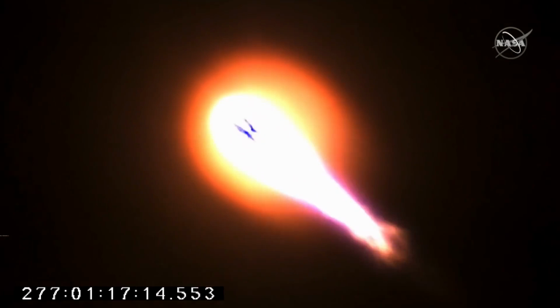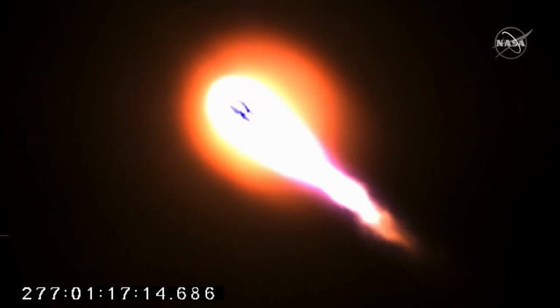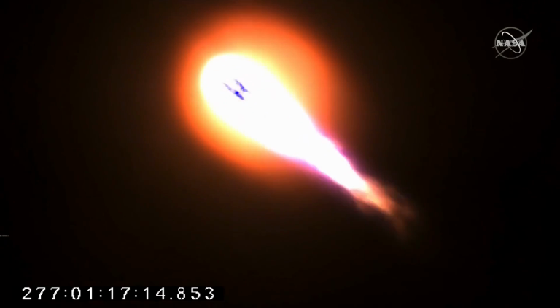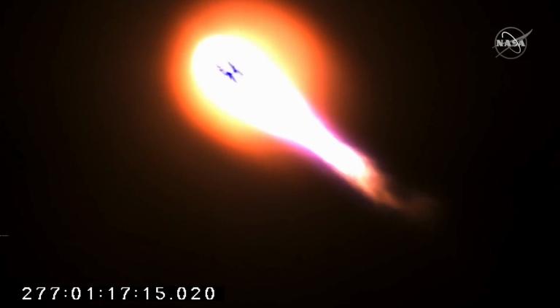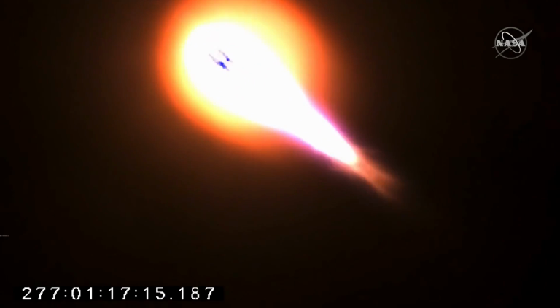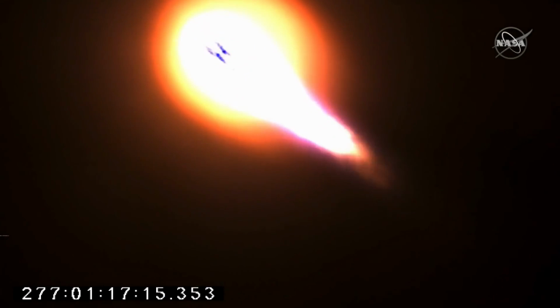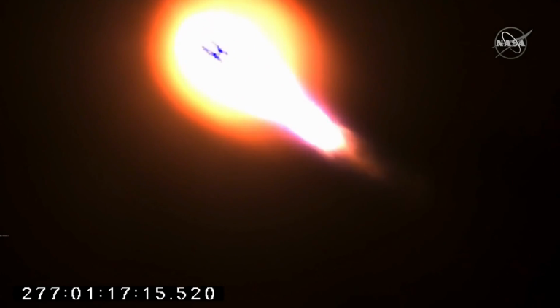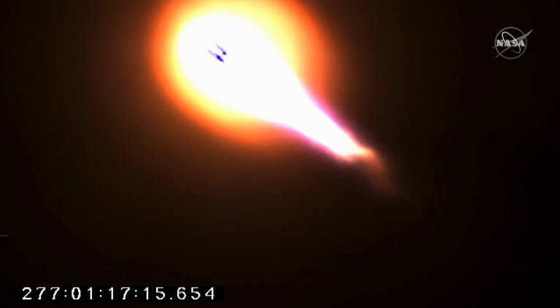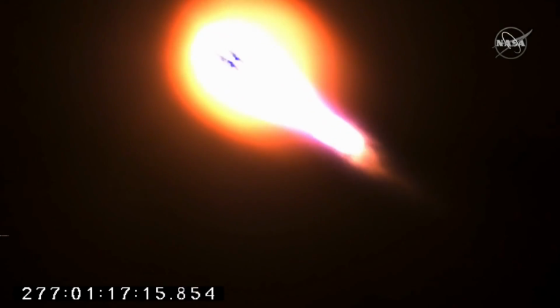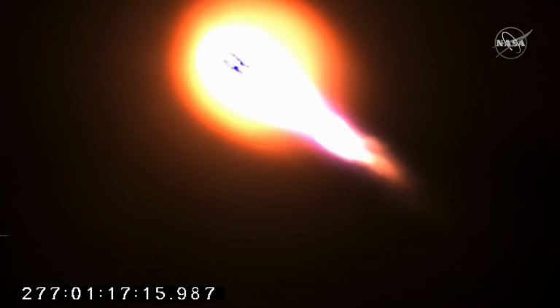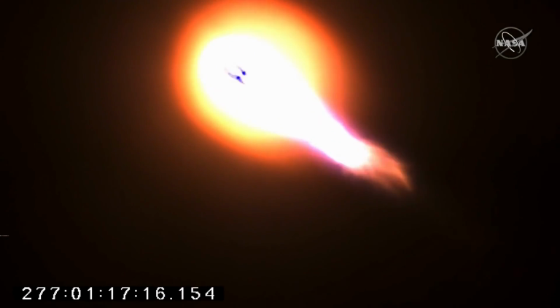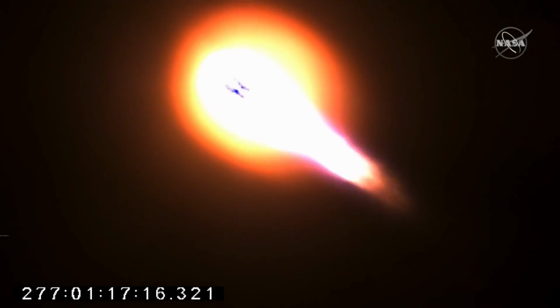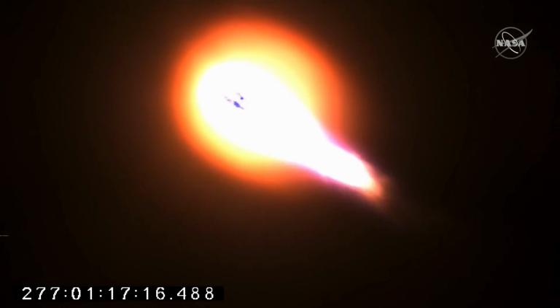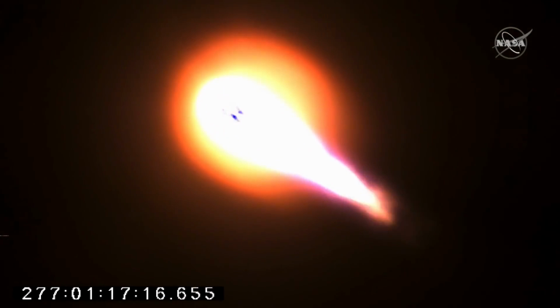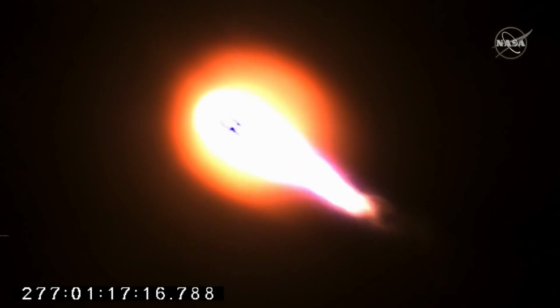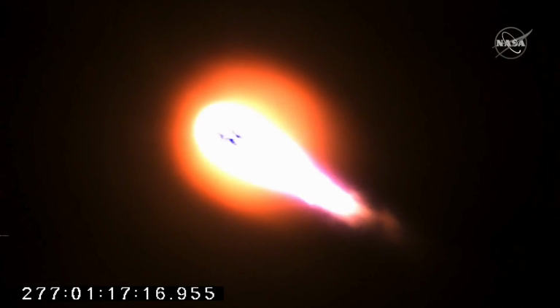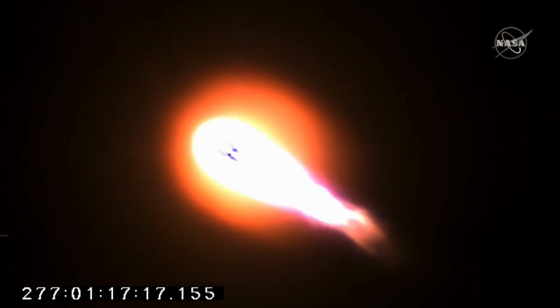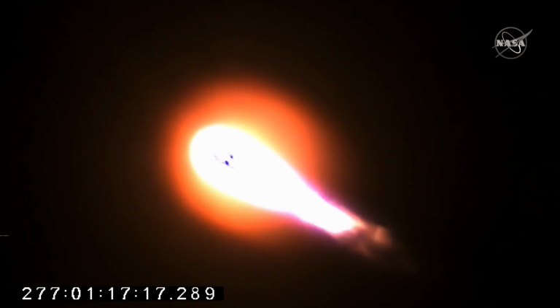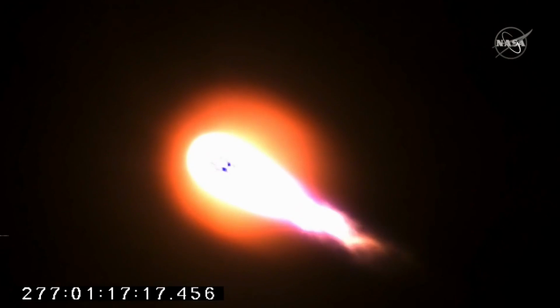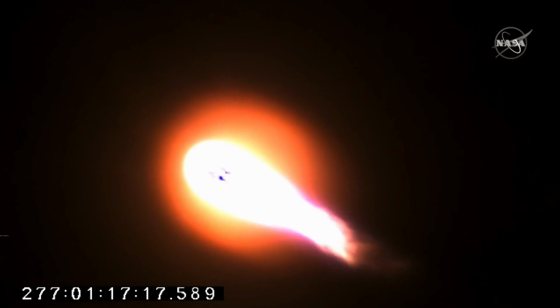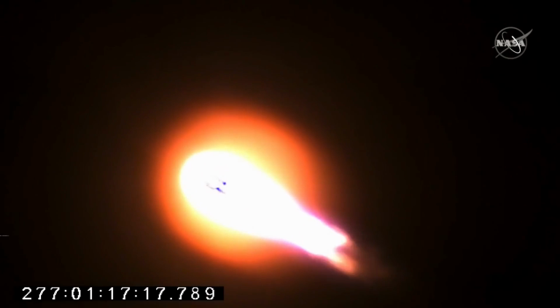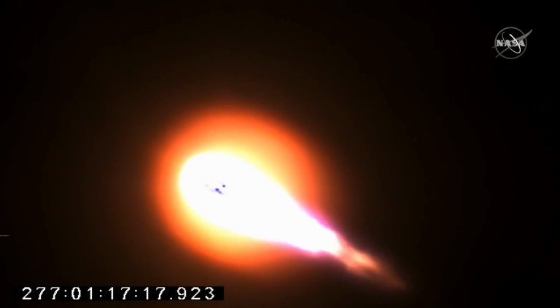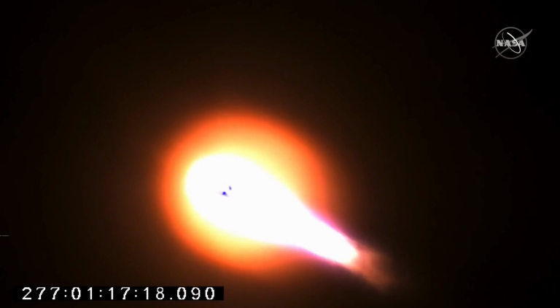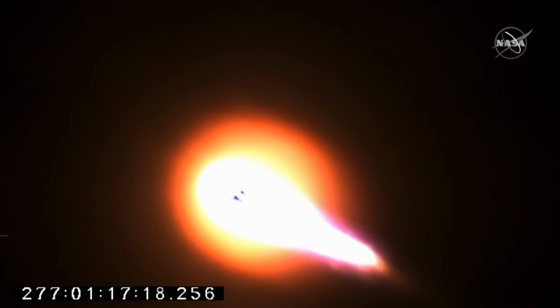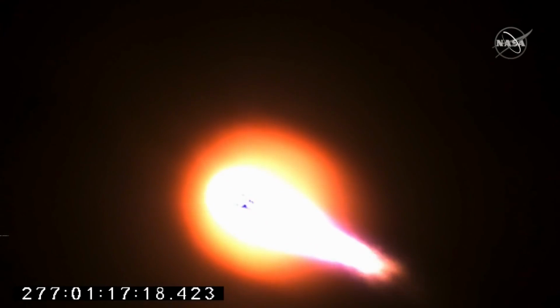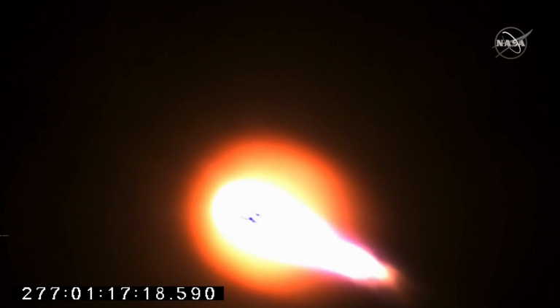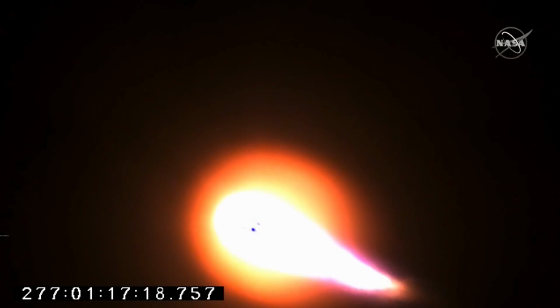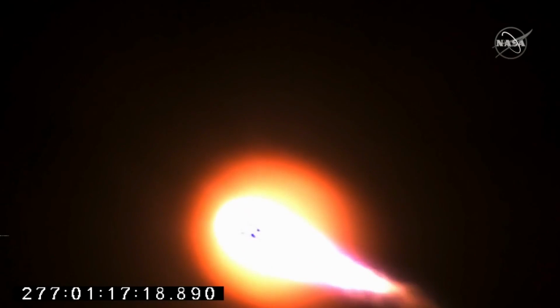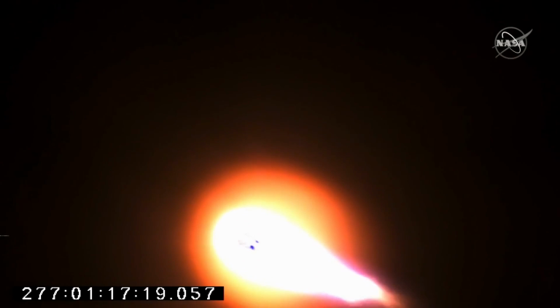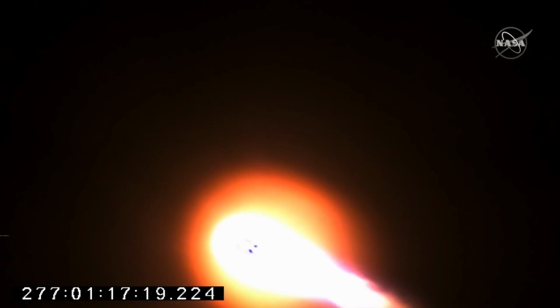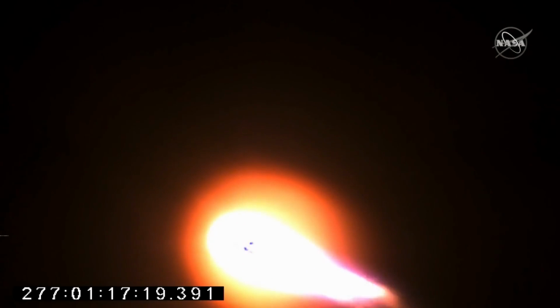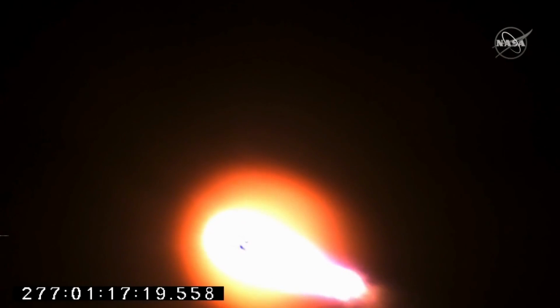Altitude 20,000 feet. One minute into the flight, everything looking good on Antares.